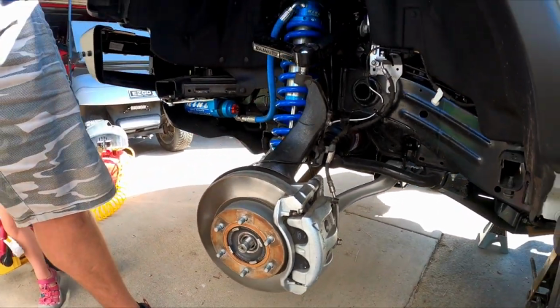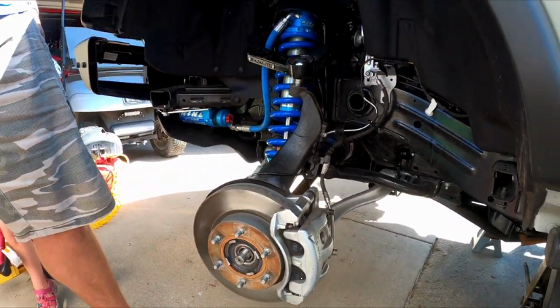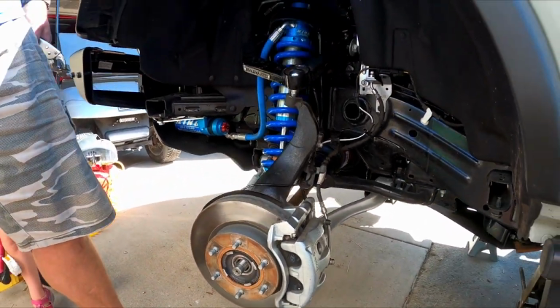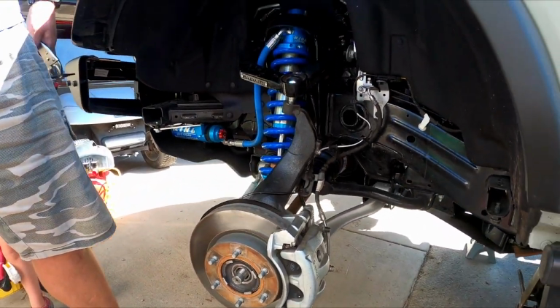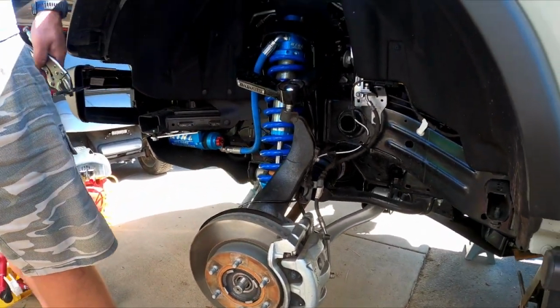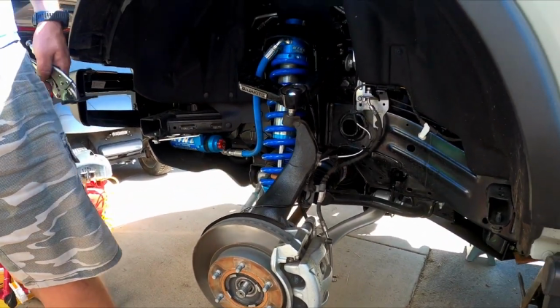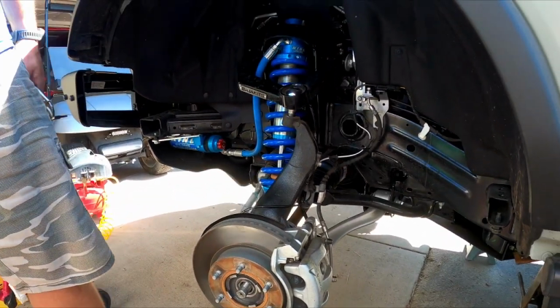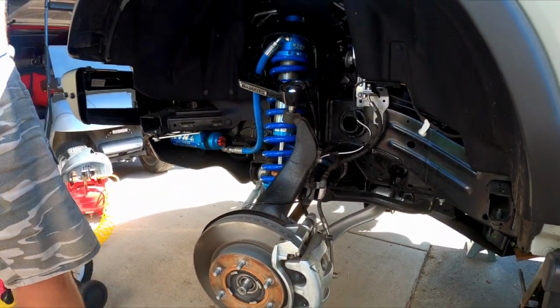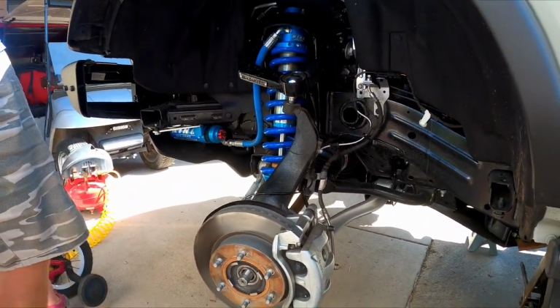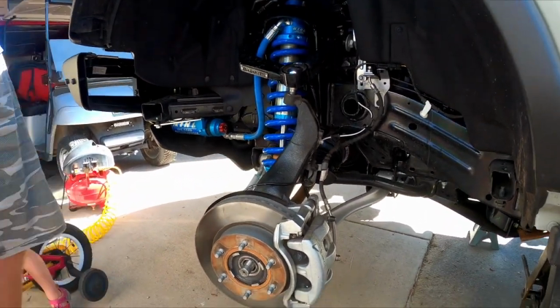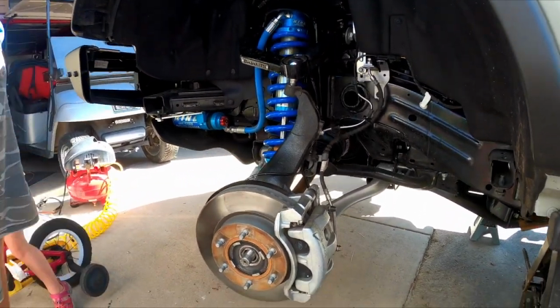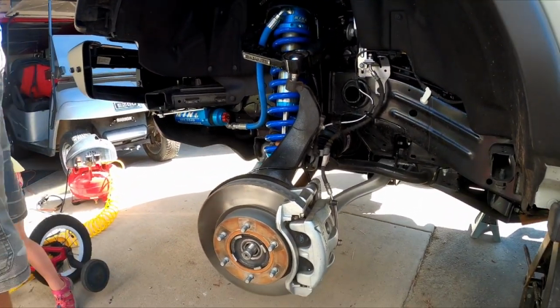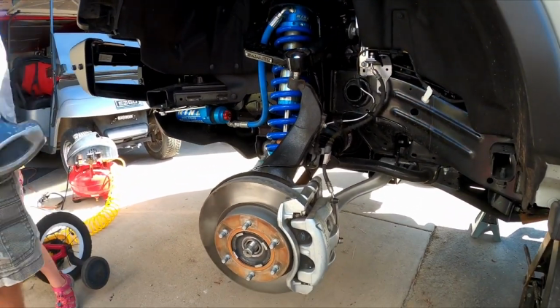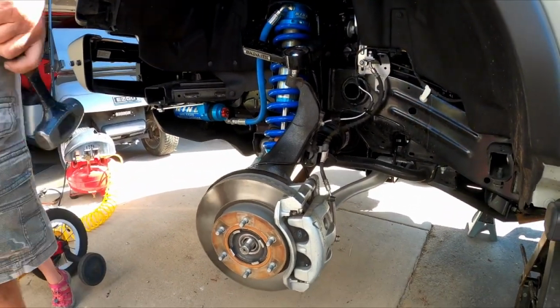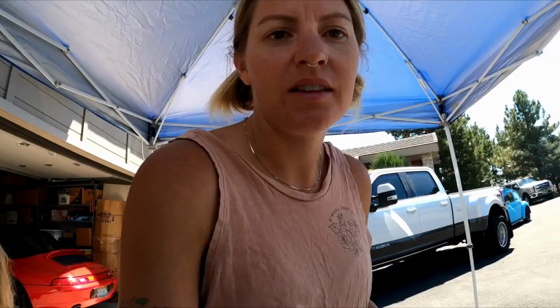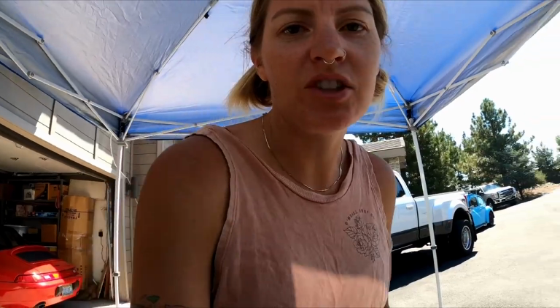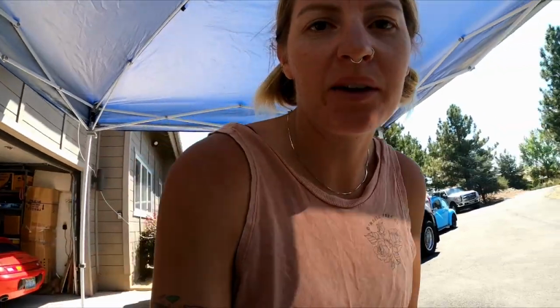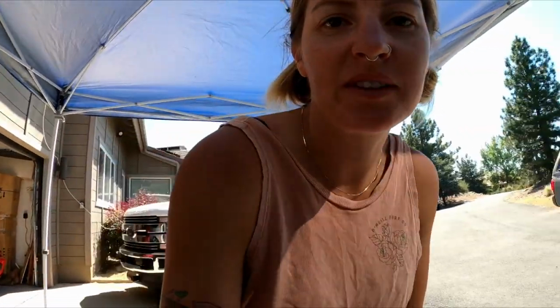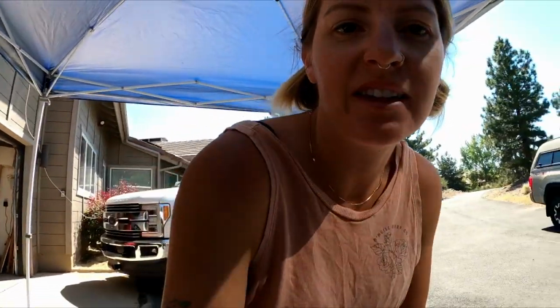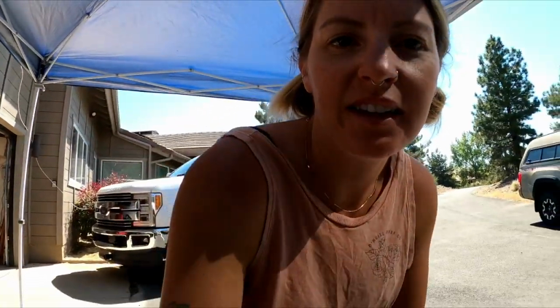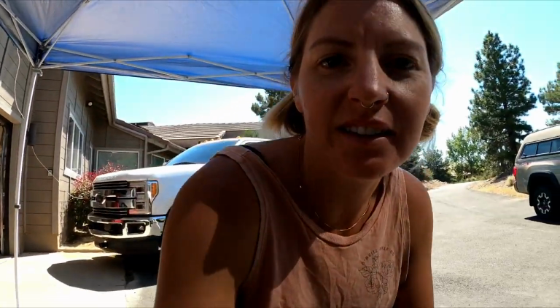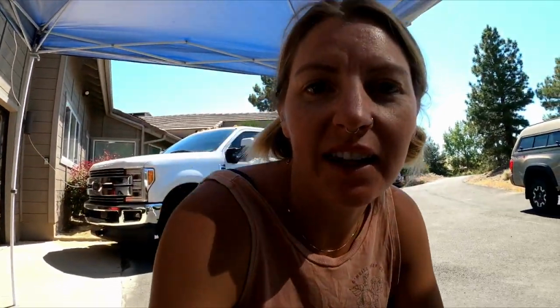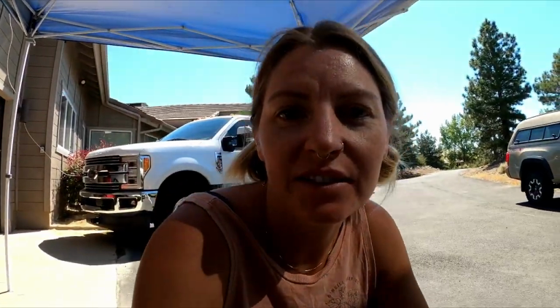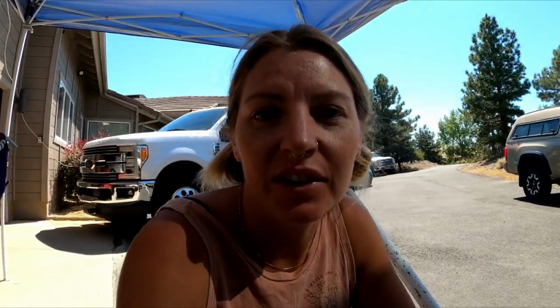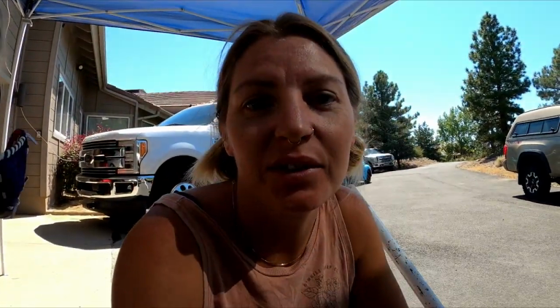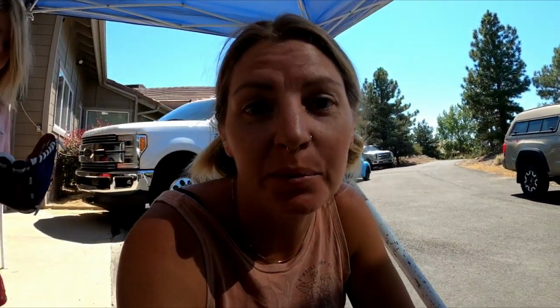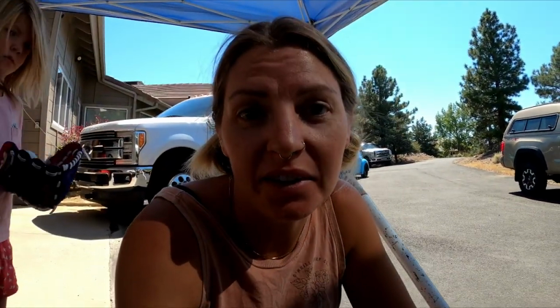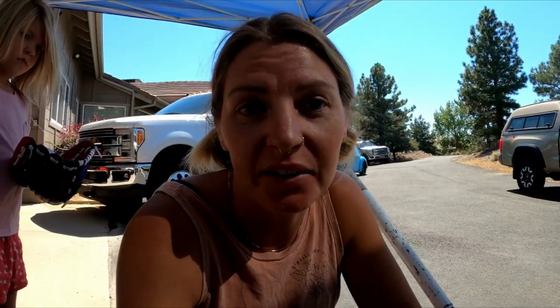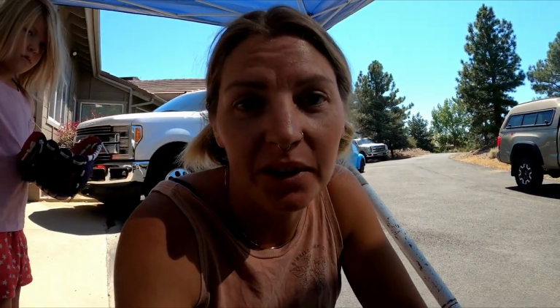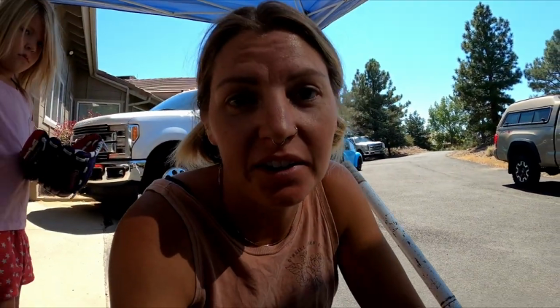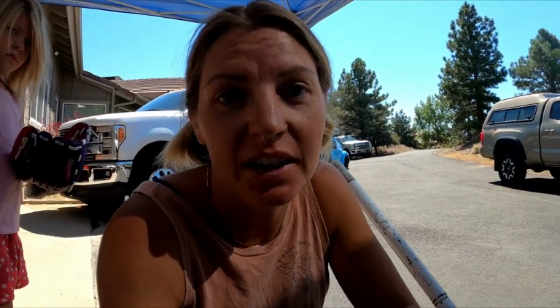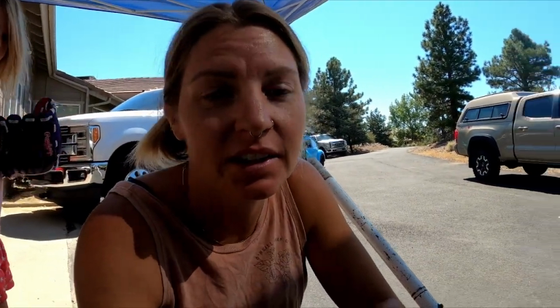Finally, got her. The jack stand was sinking into the asphalt so we had to put another one under there.